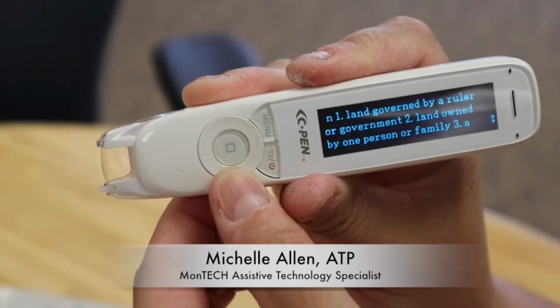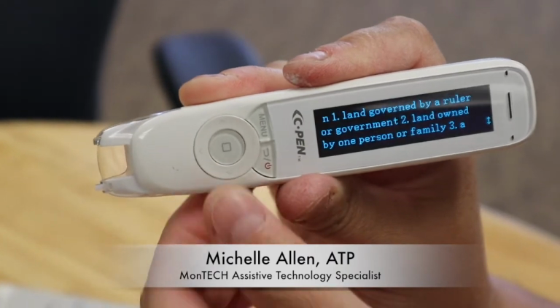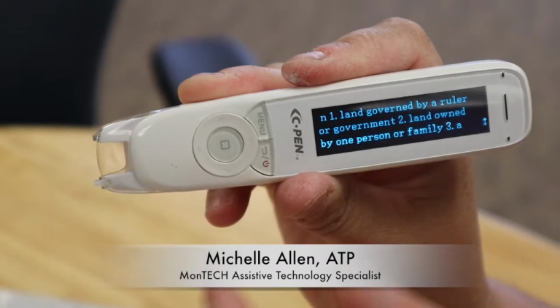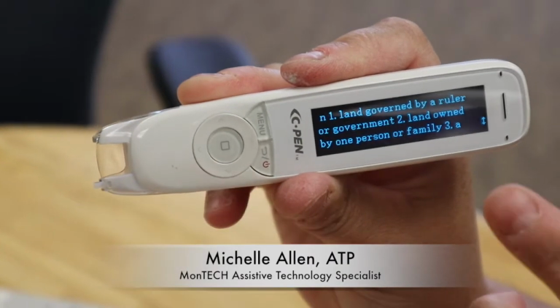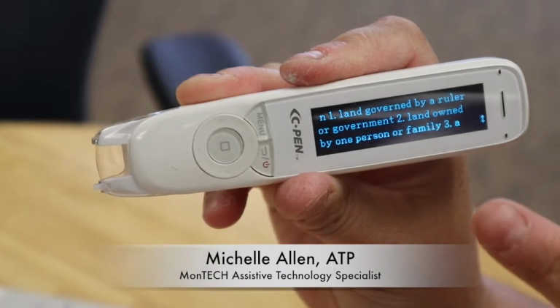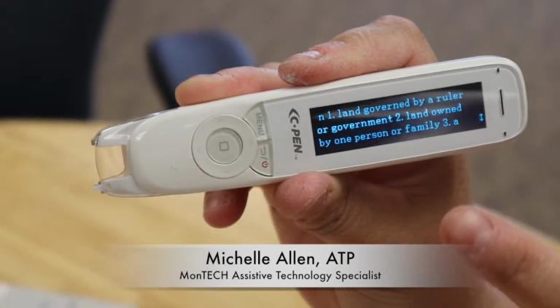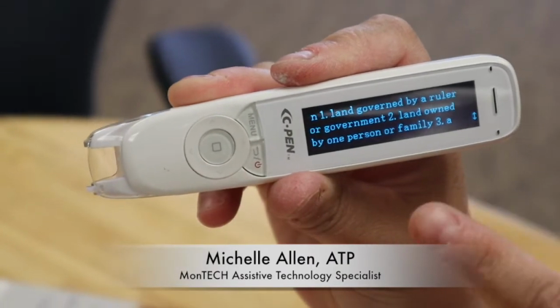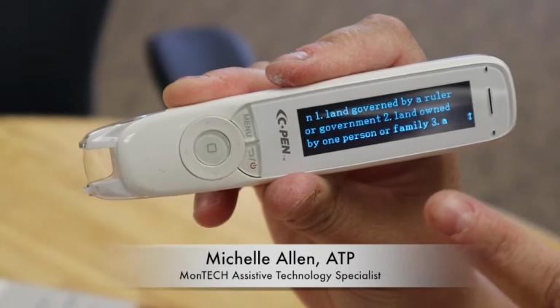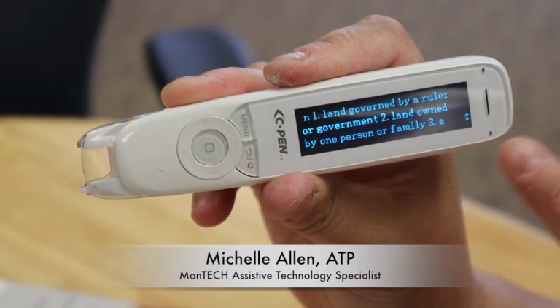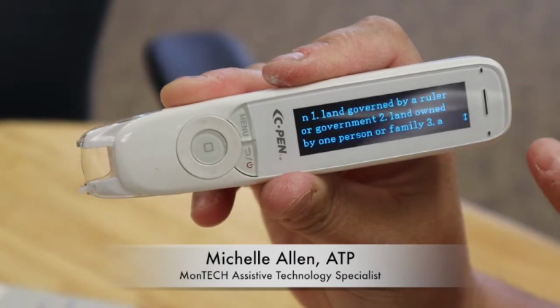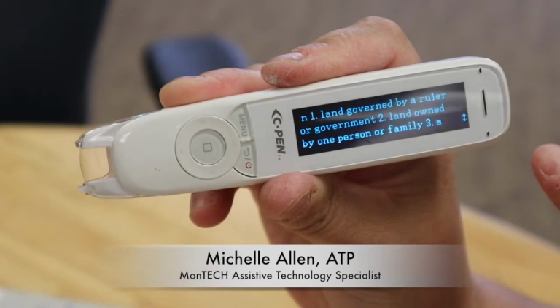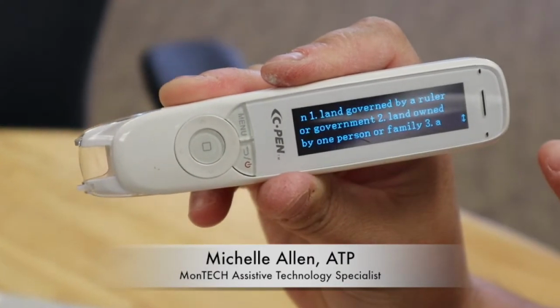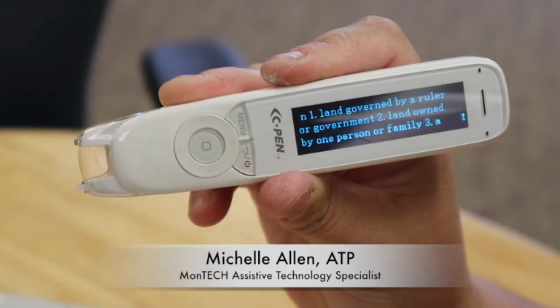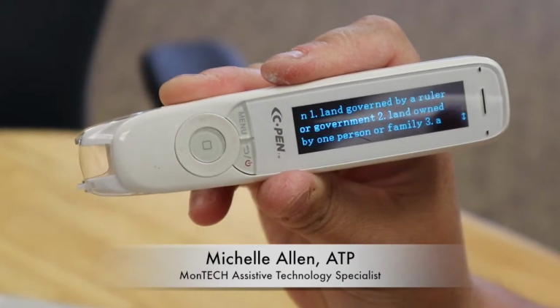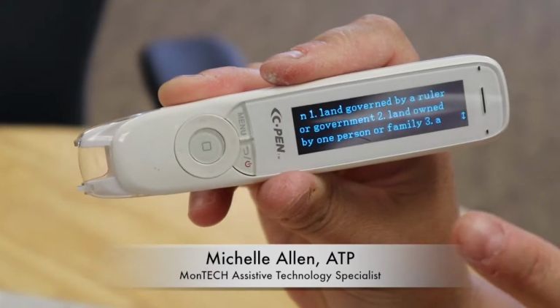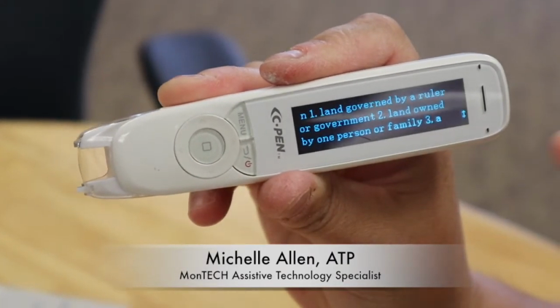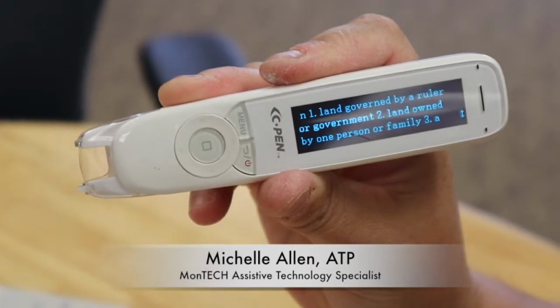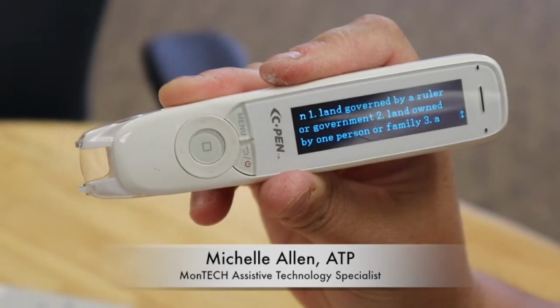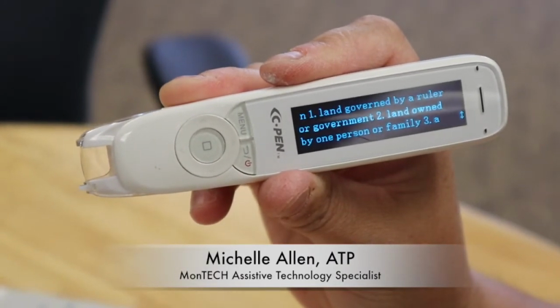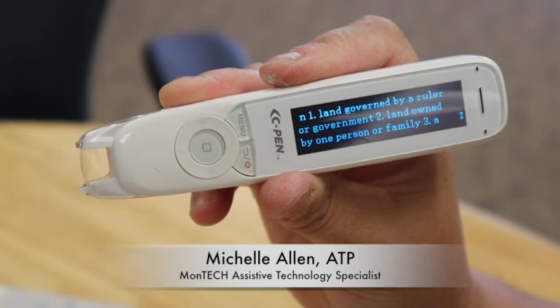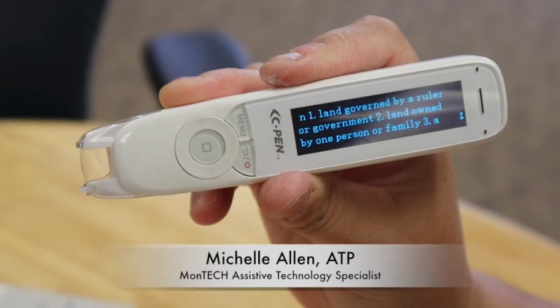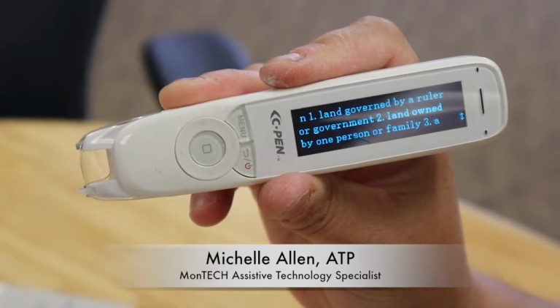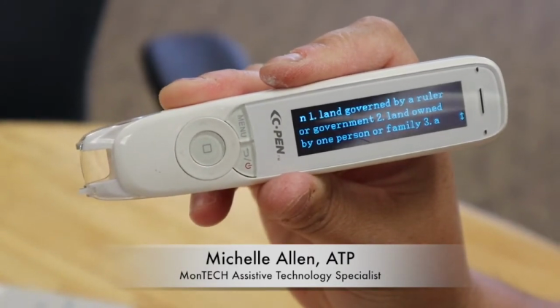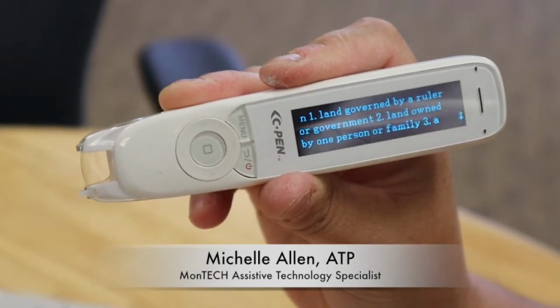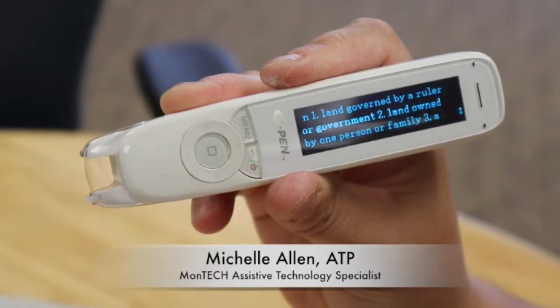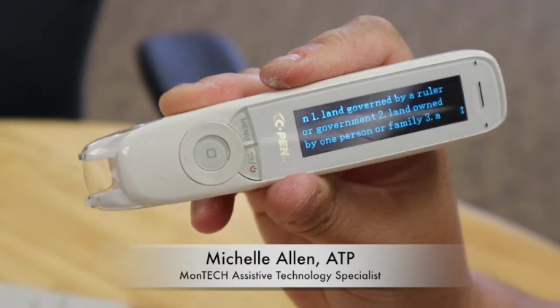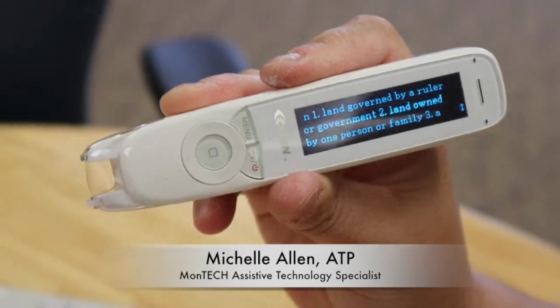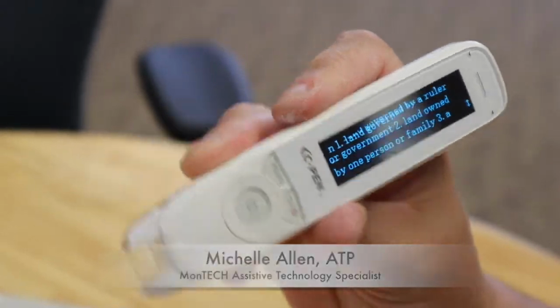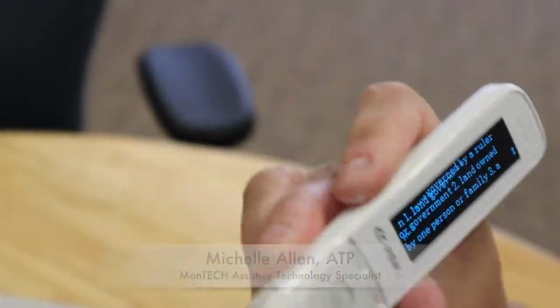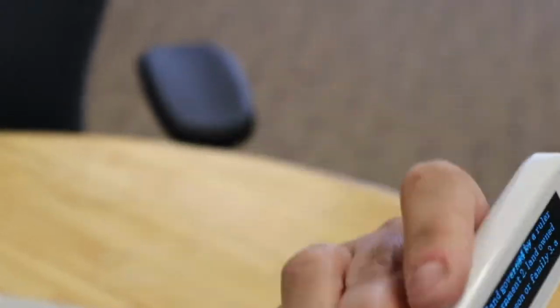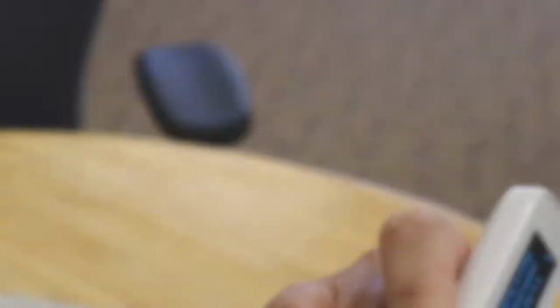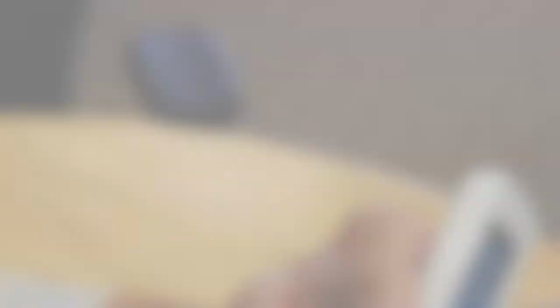You can also adjust a setting in here where you can have the definition read to you instead of having to read it yourself.